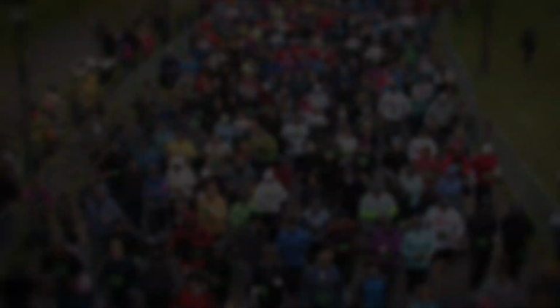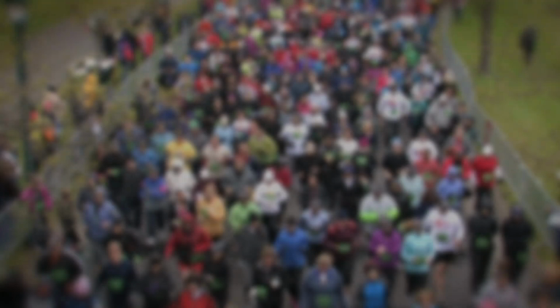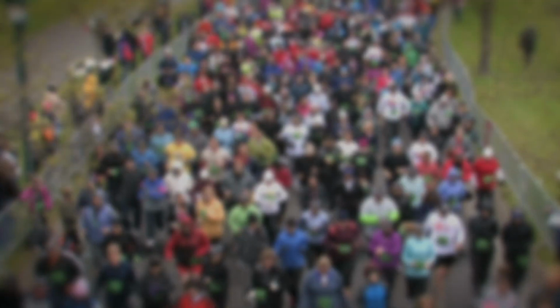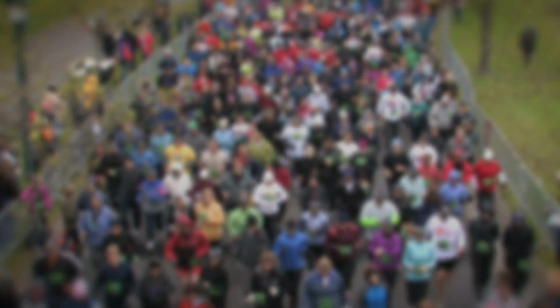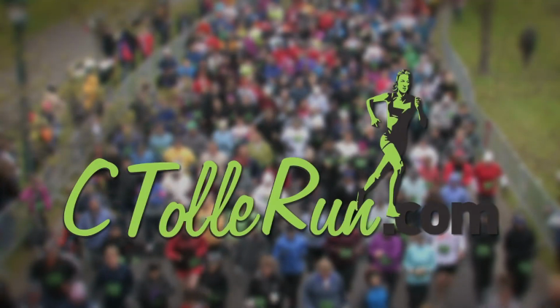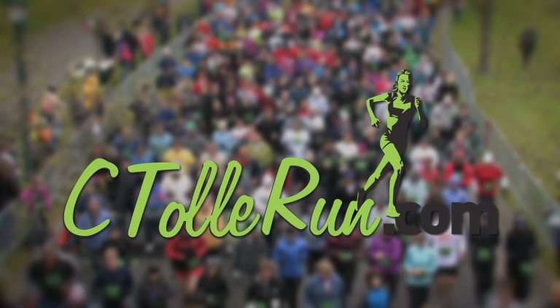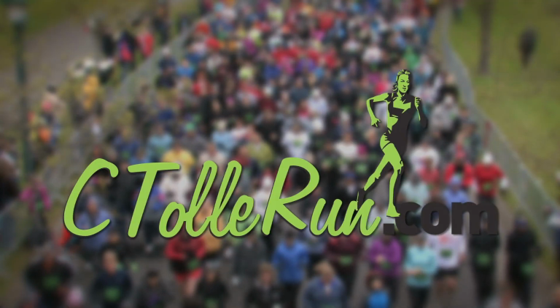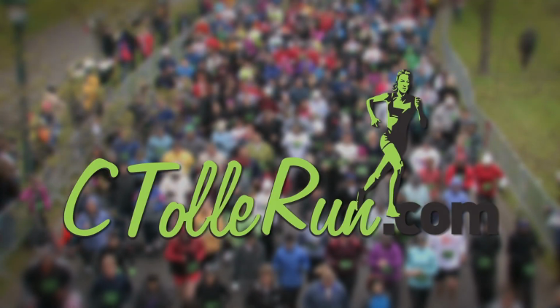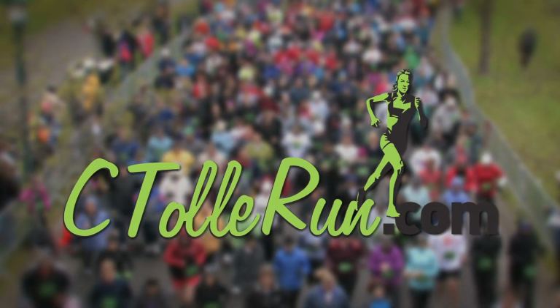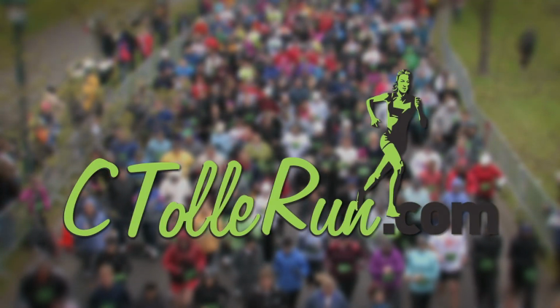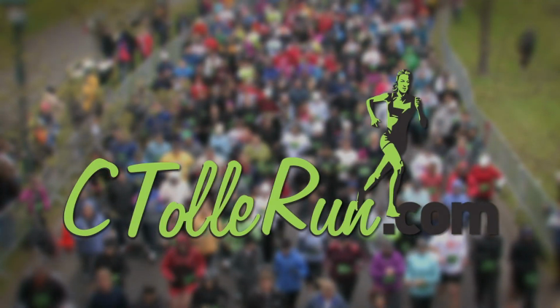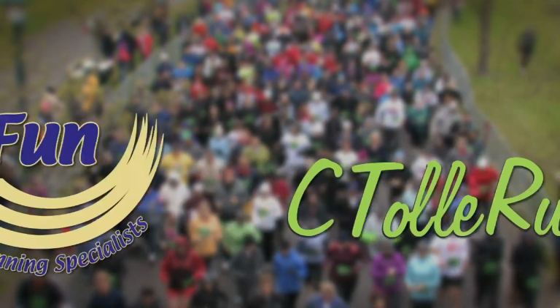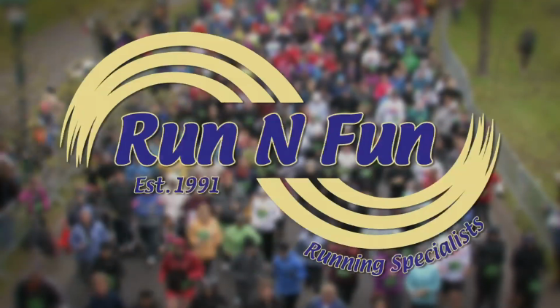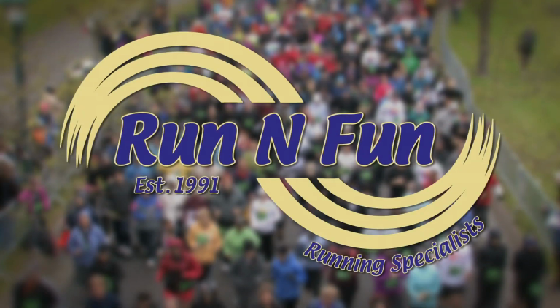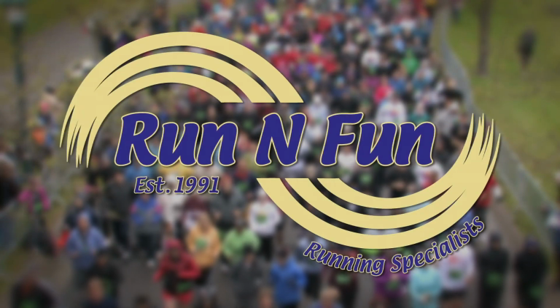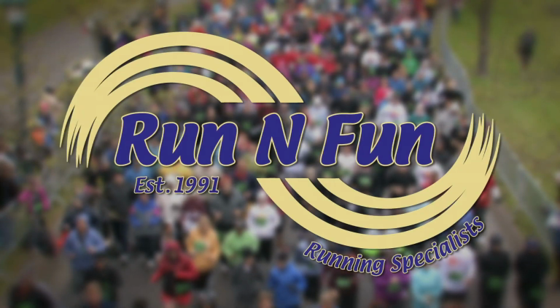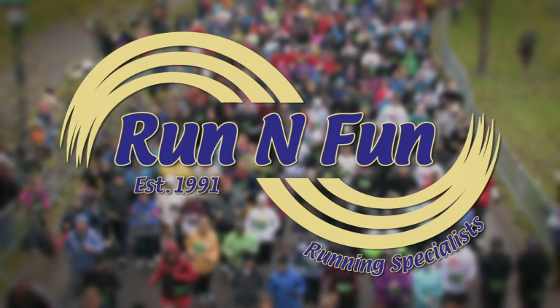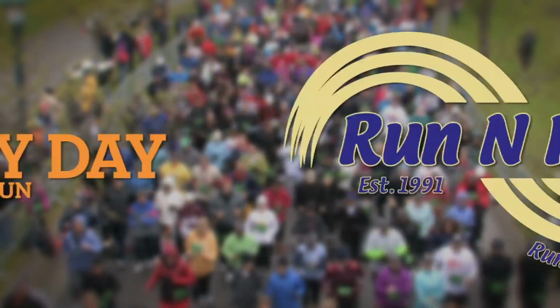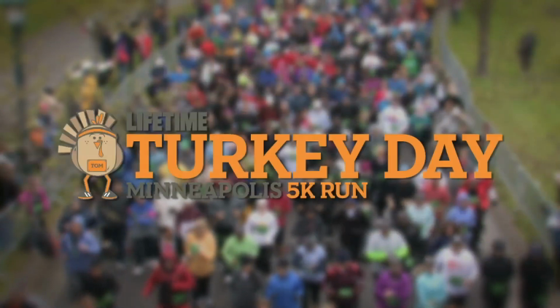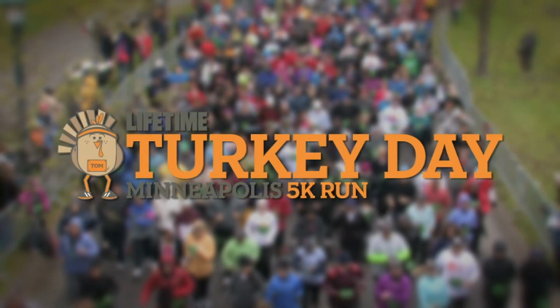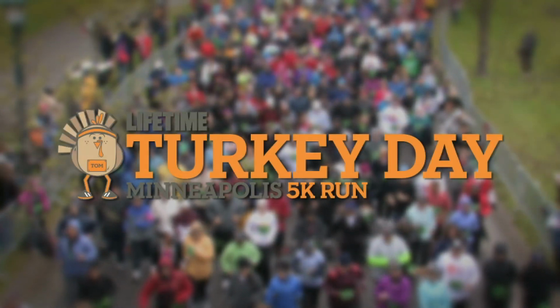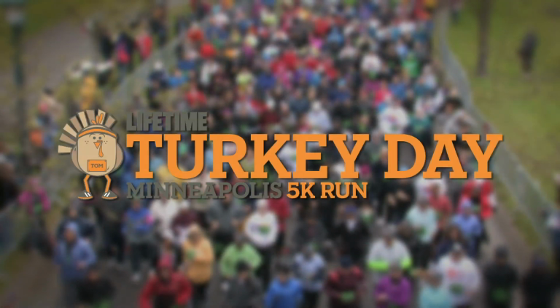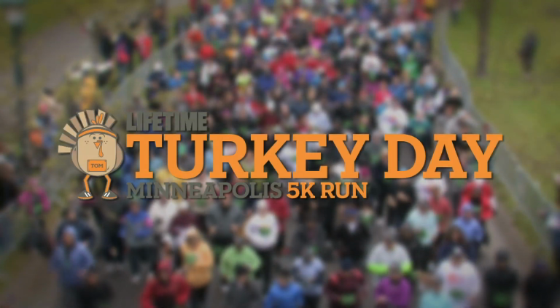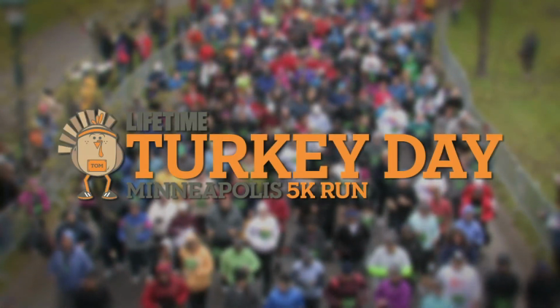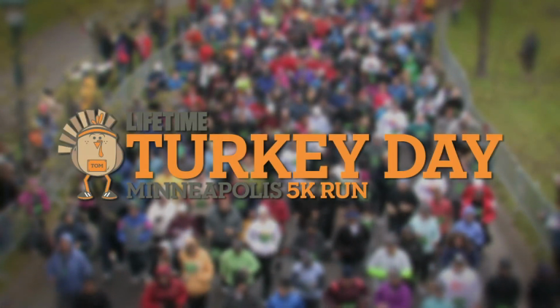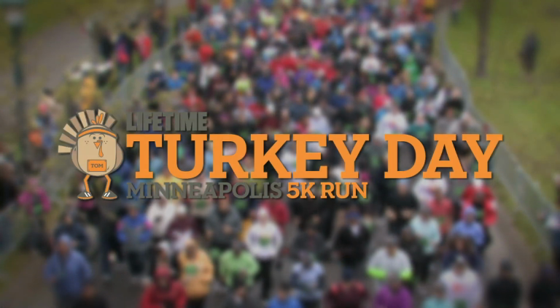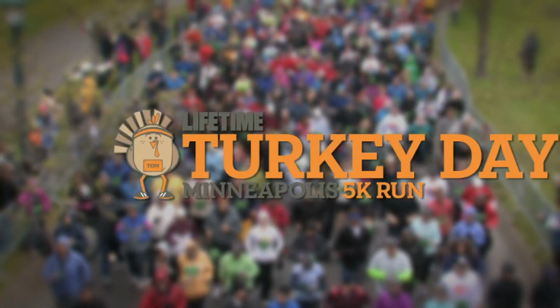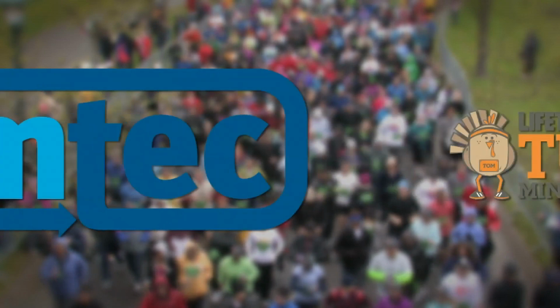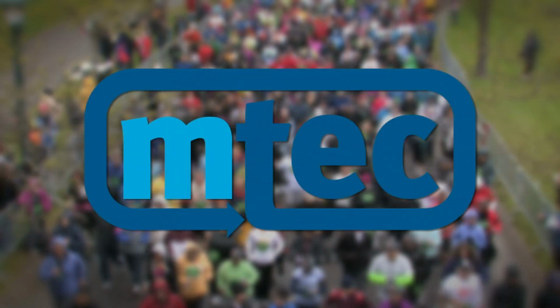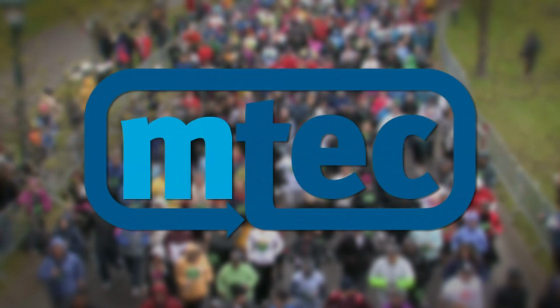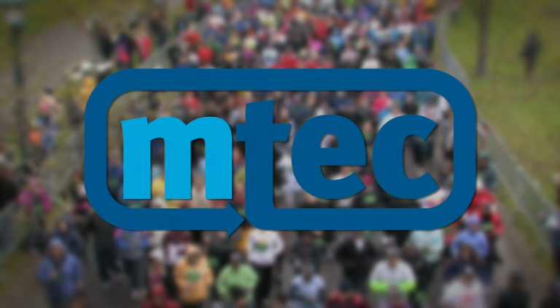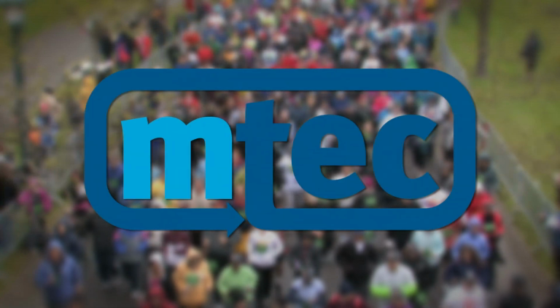This episode of Sea Tally Run is brought to you by Run and Fun, the Lifetime Turkey Day 5K and EmTech results.